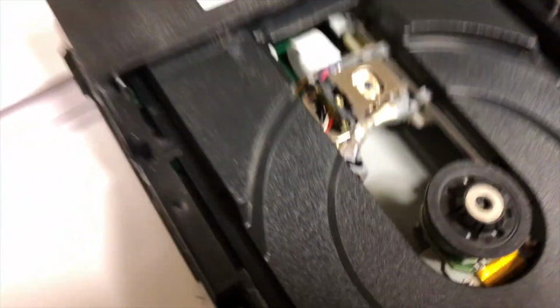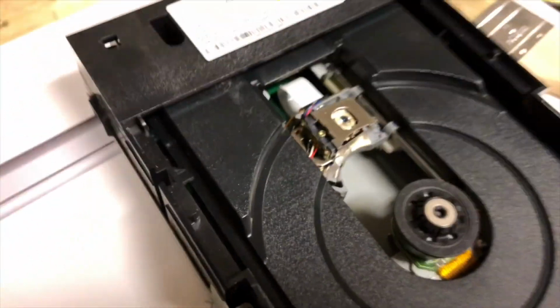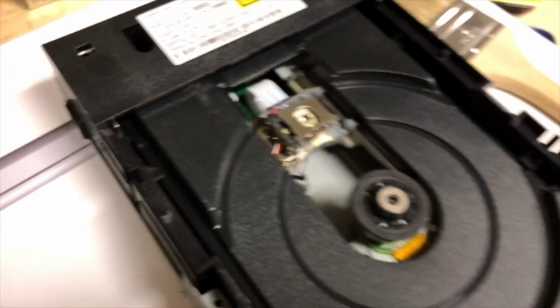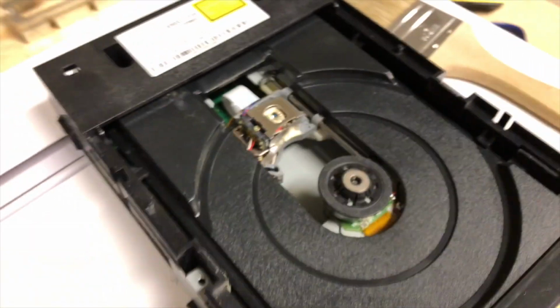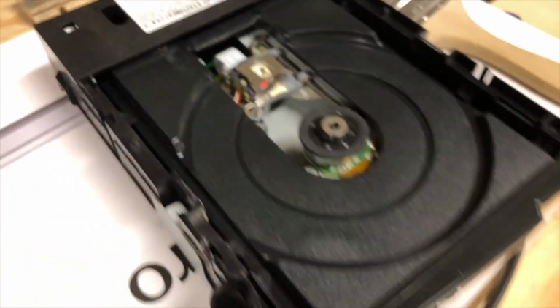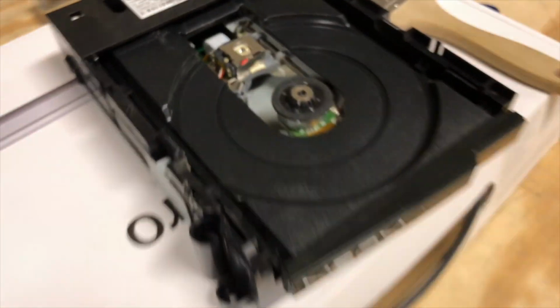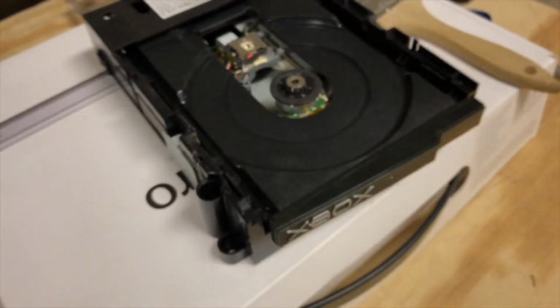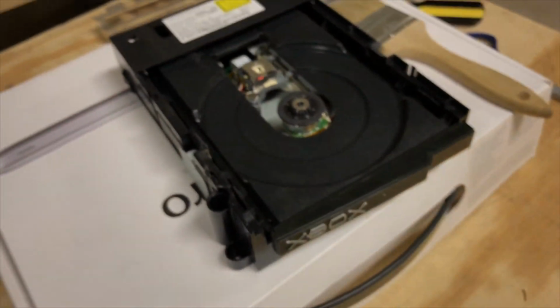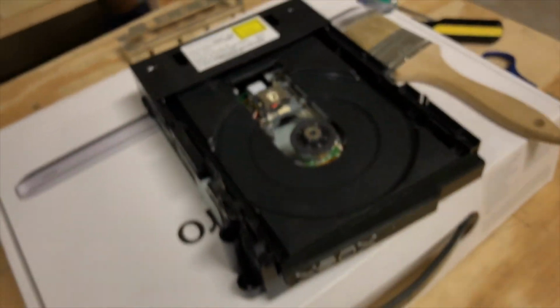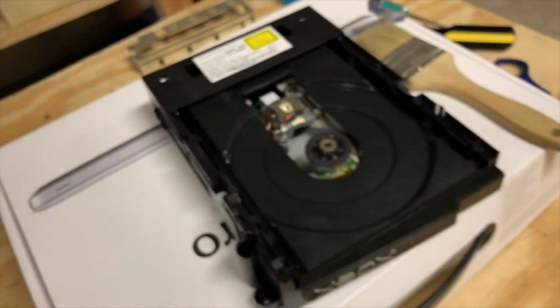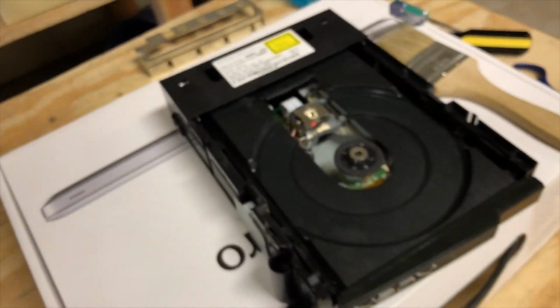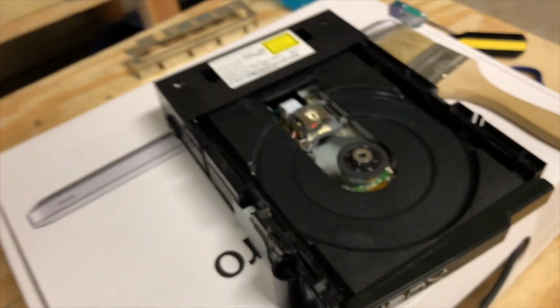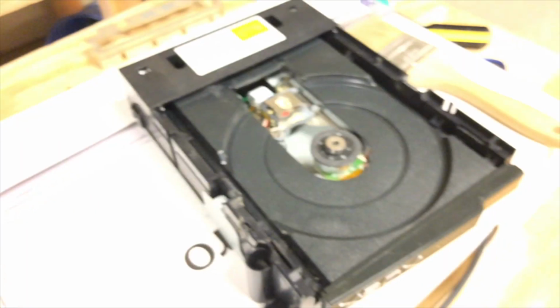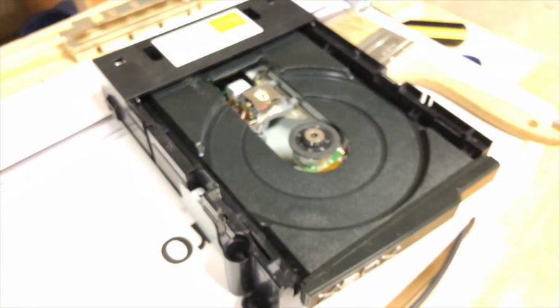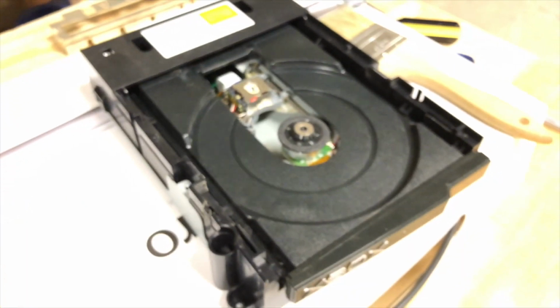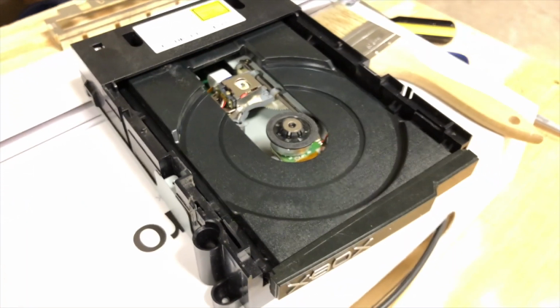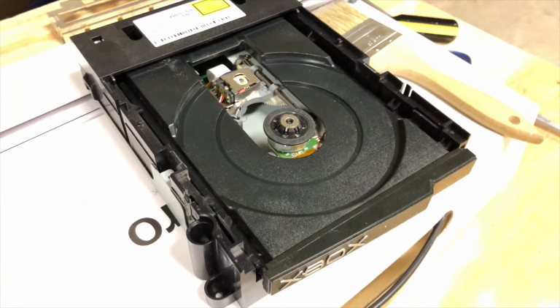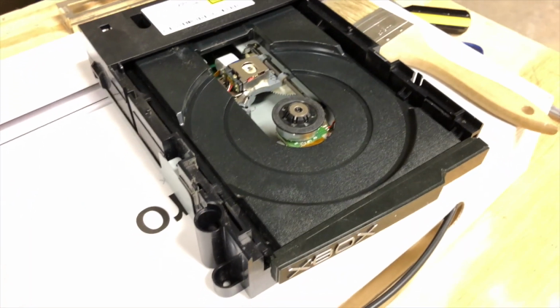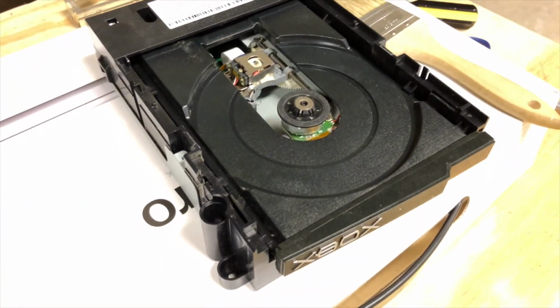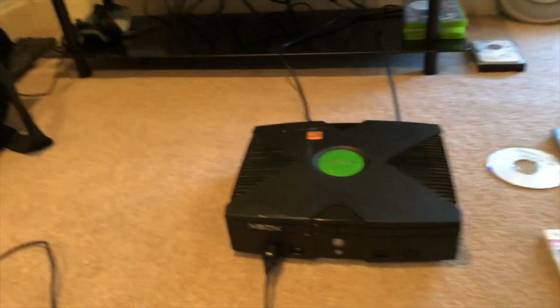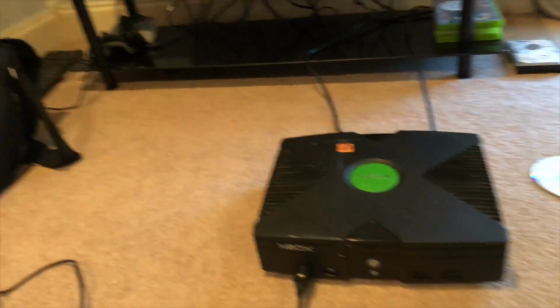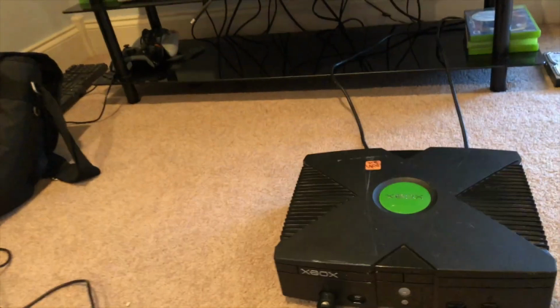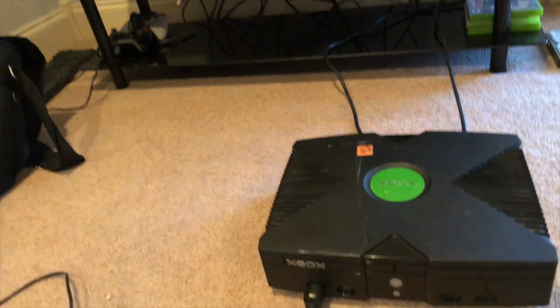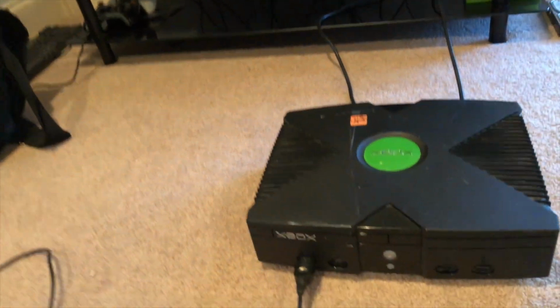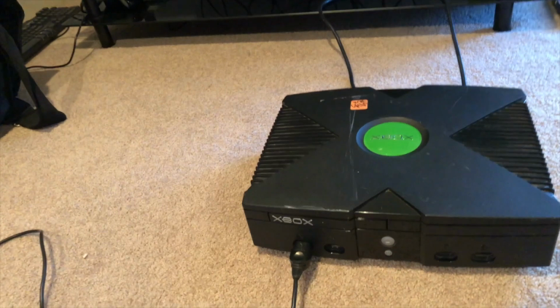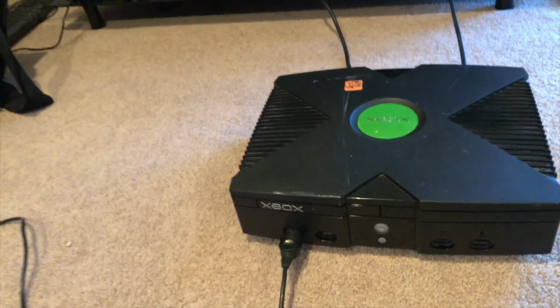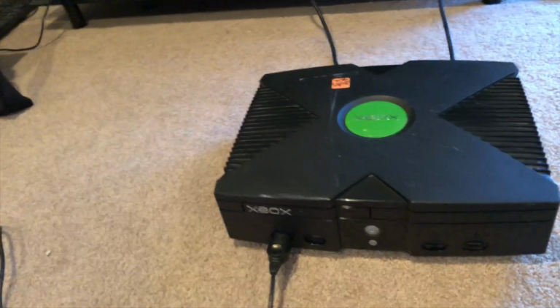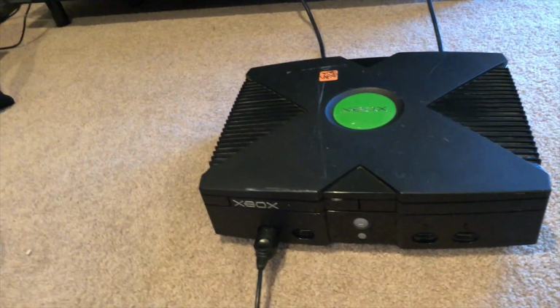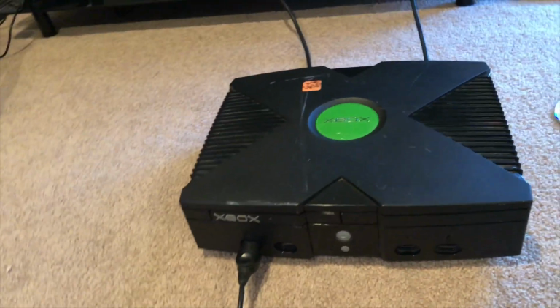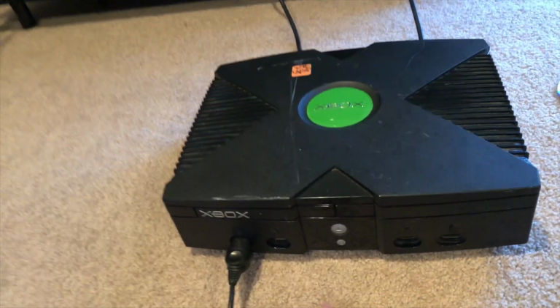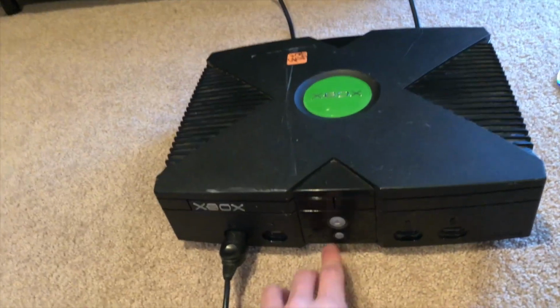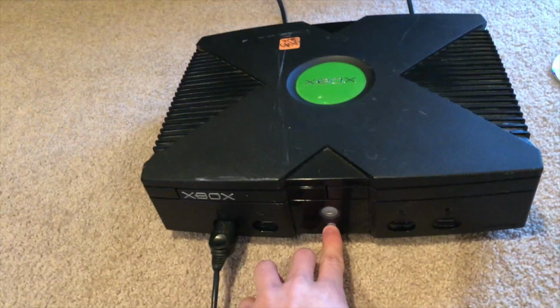Now you're going to reassemble your Xbox the way I just showed you. All that's left is to power up your Xbox and see if it works.